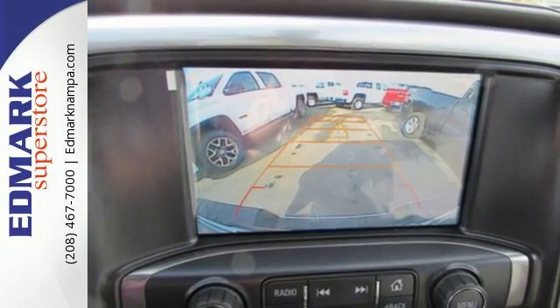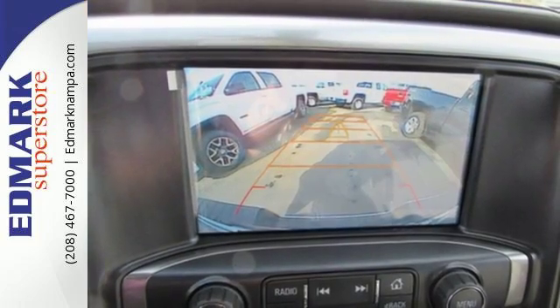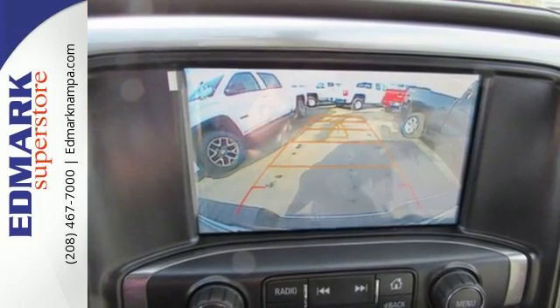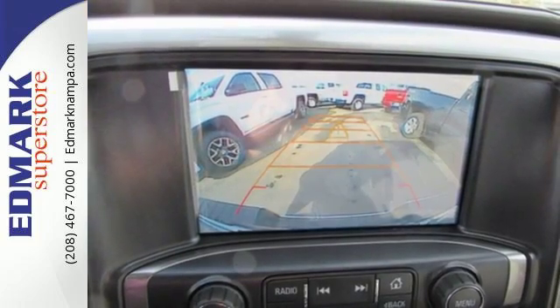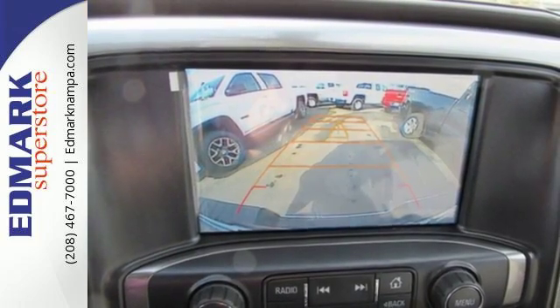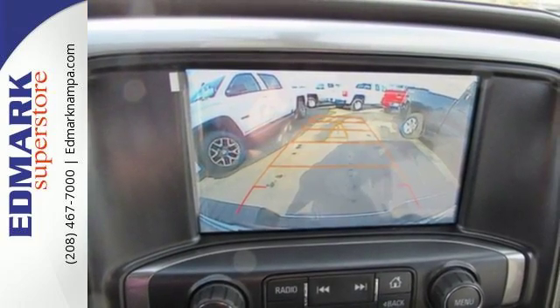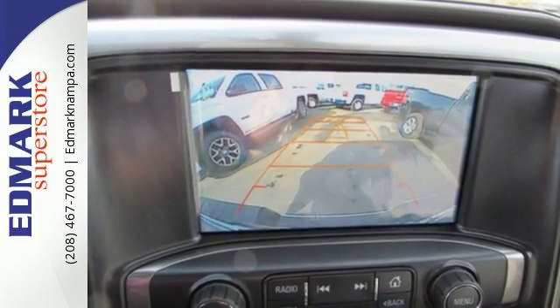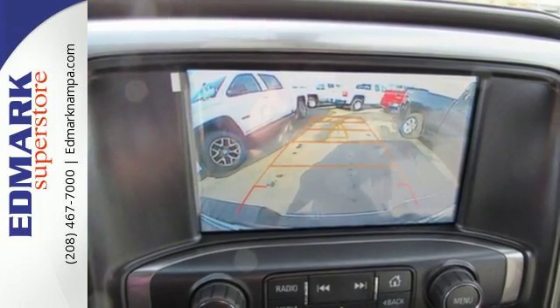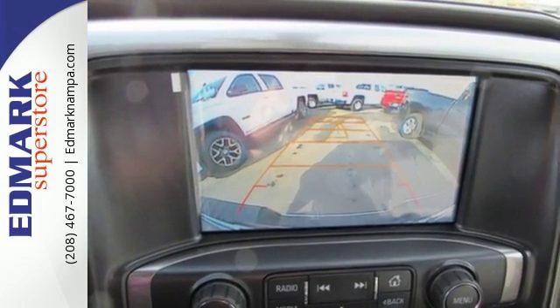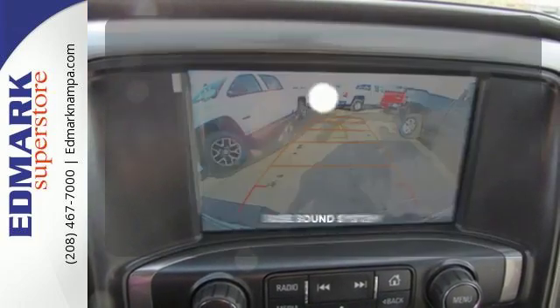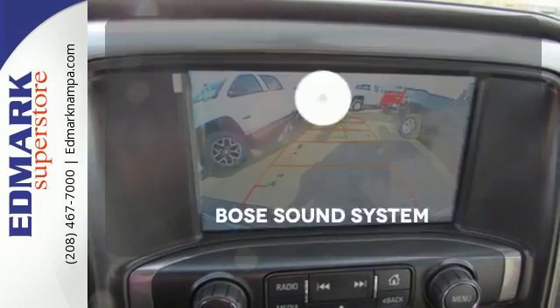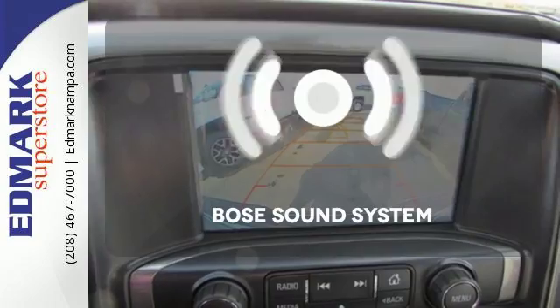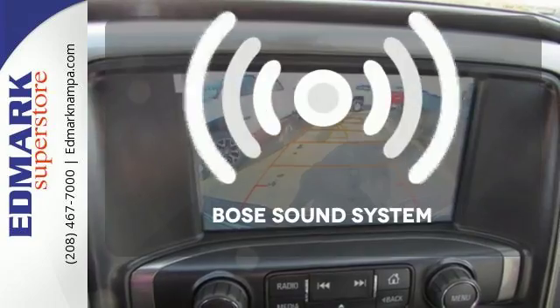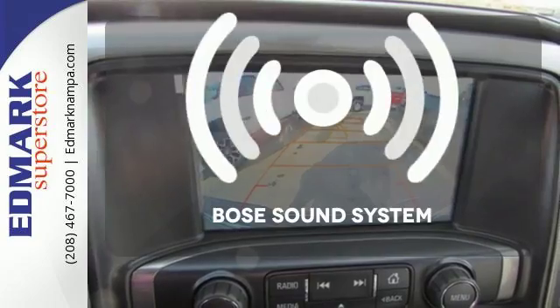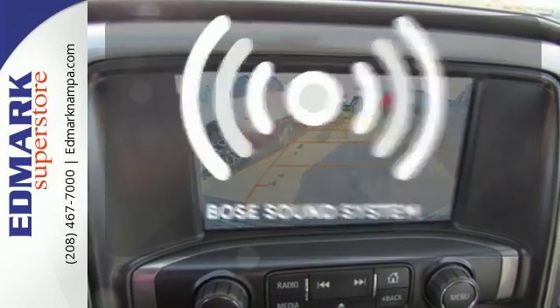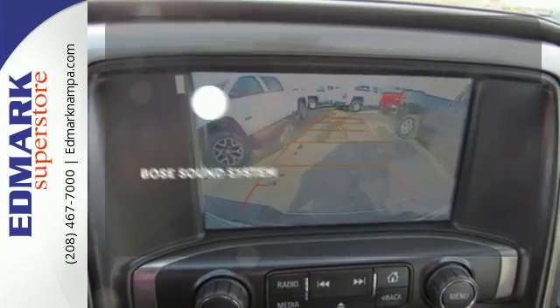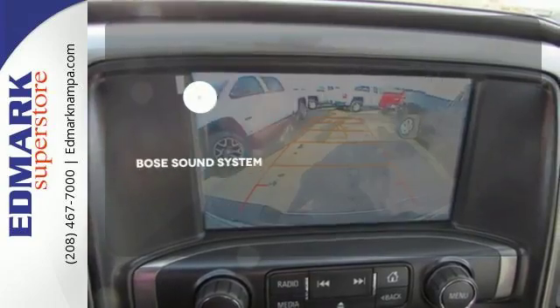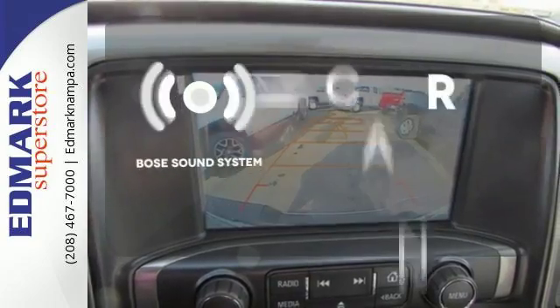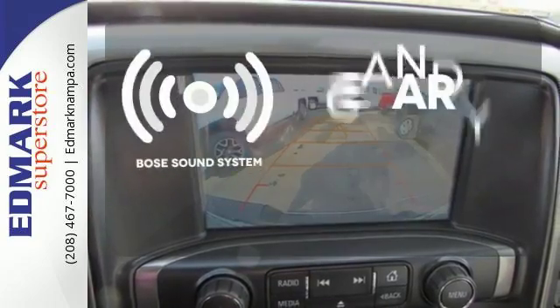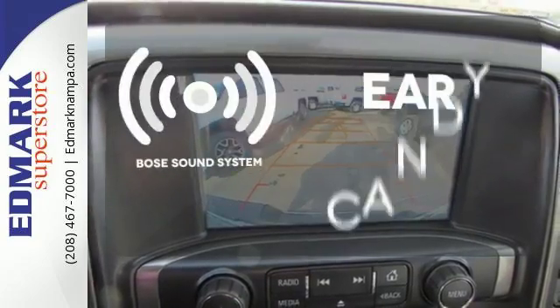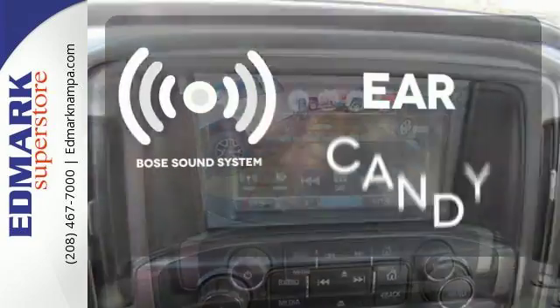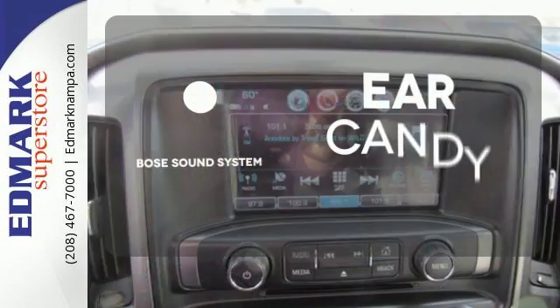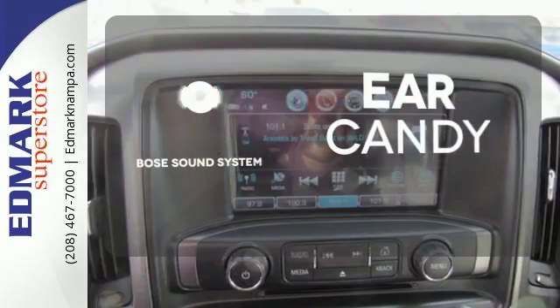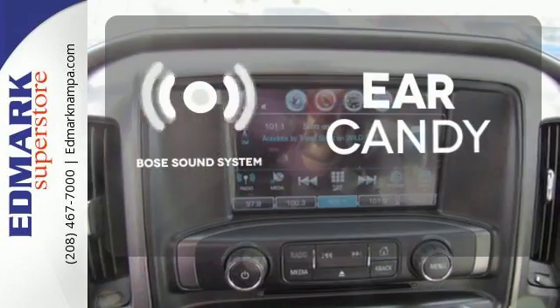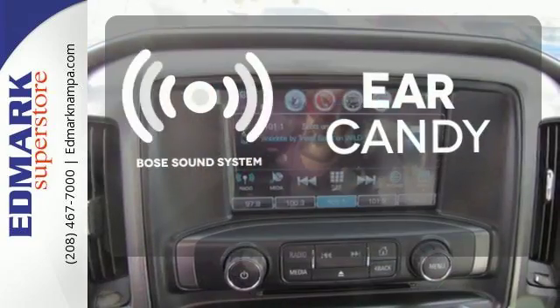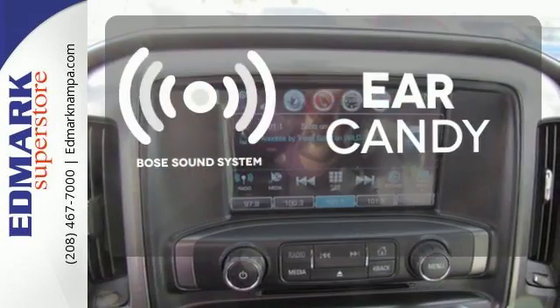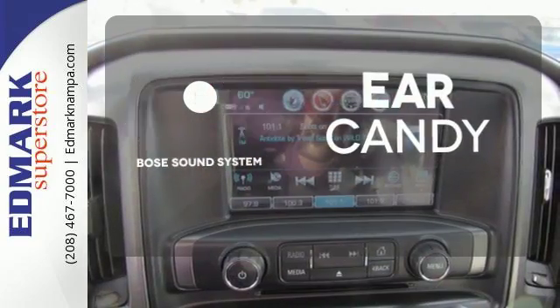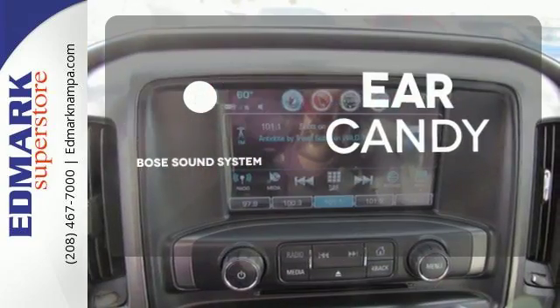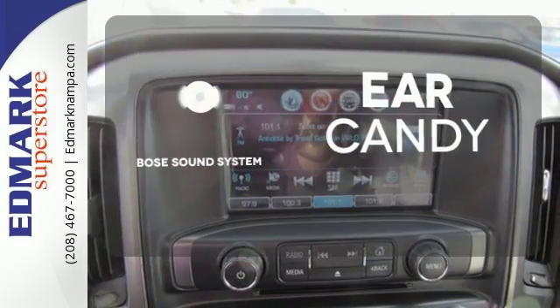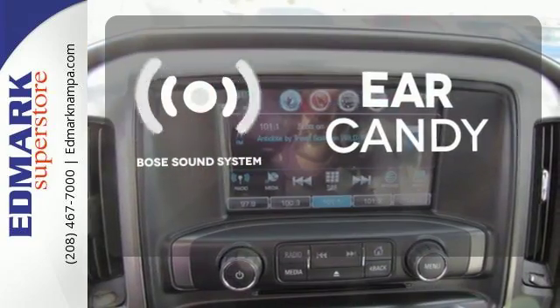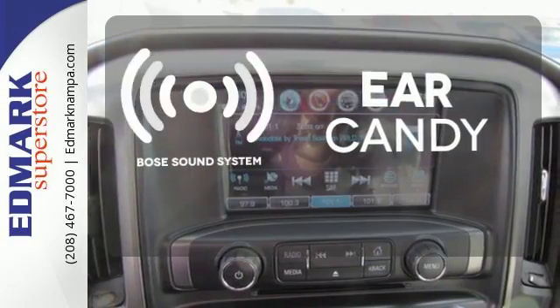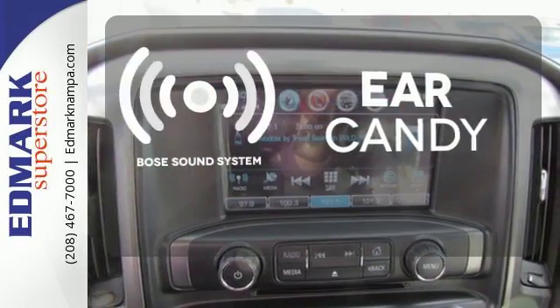With an auxiliary audio input, the Bose sound system gives you a rich listening experience.